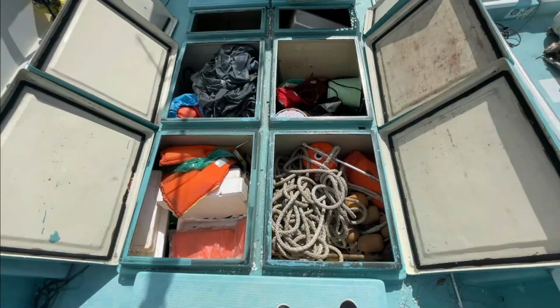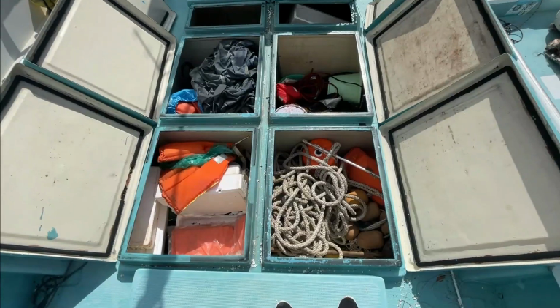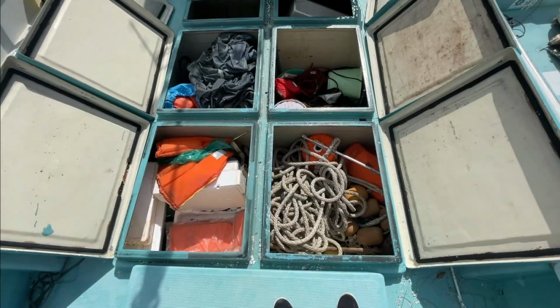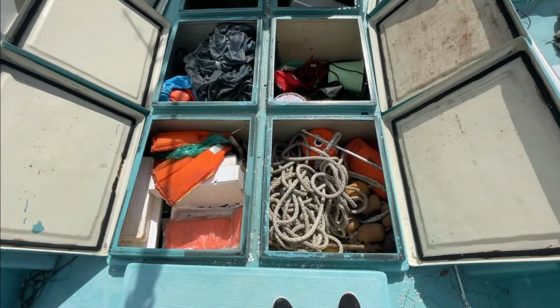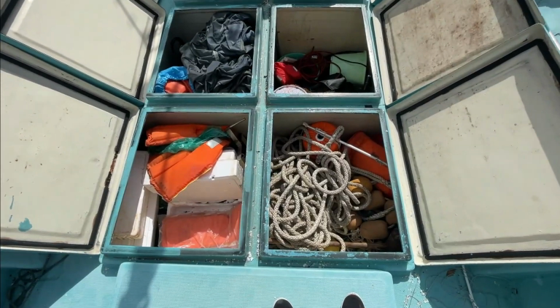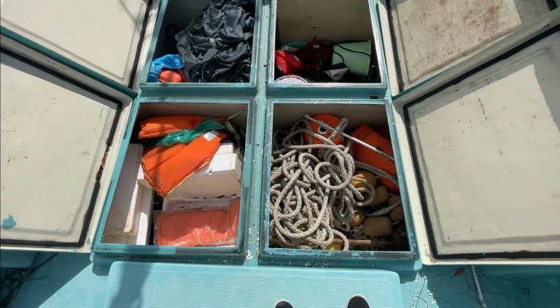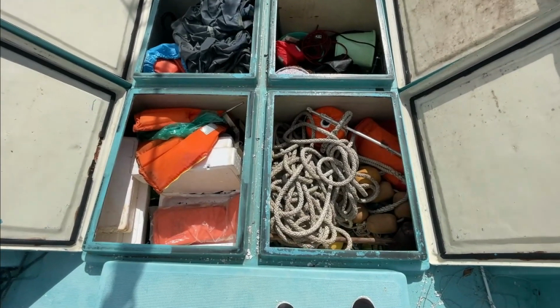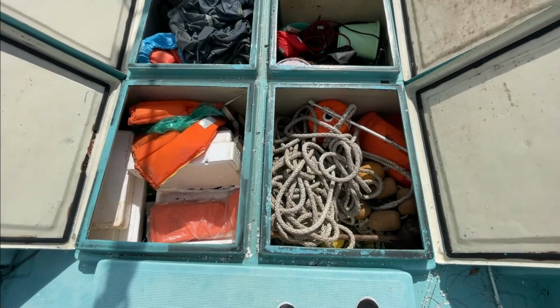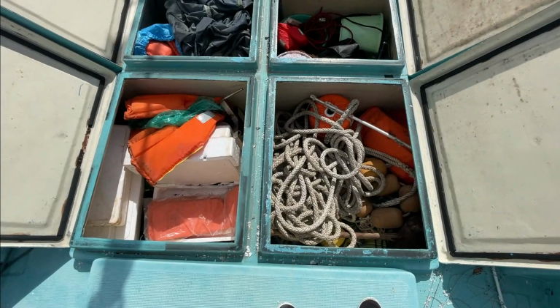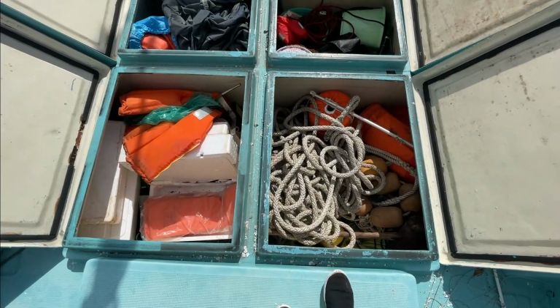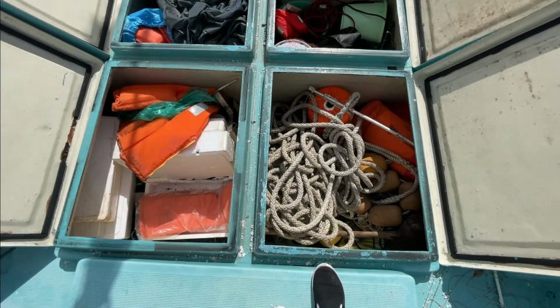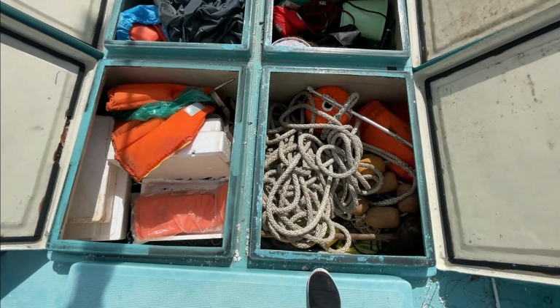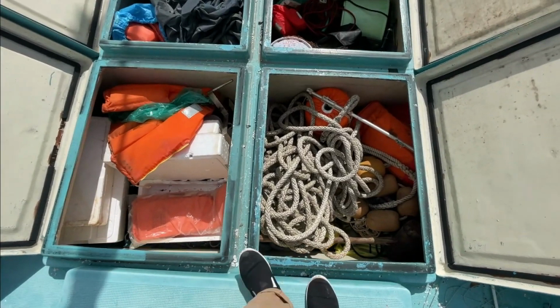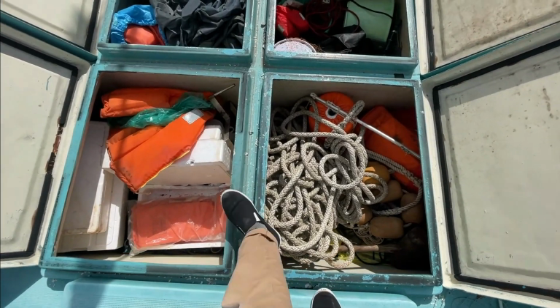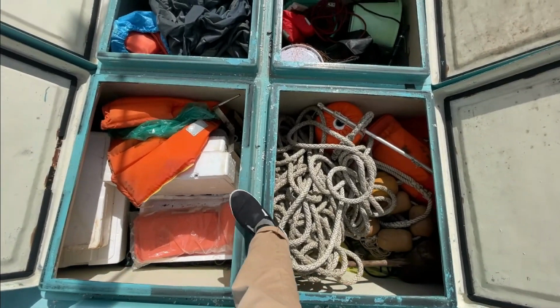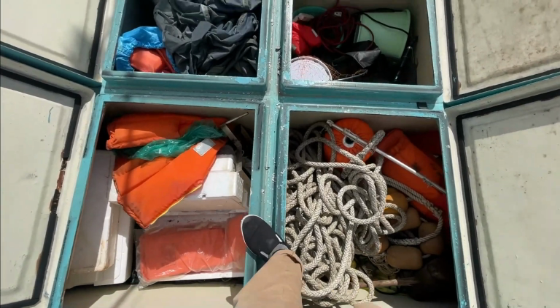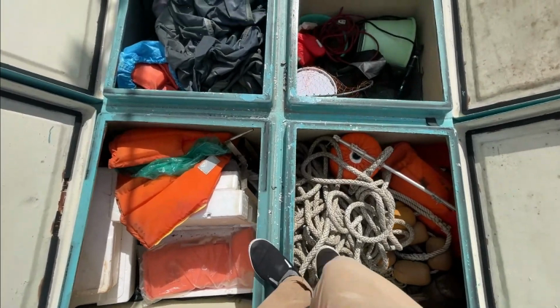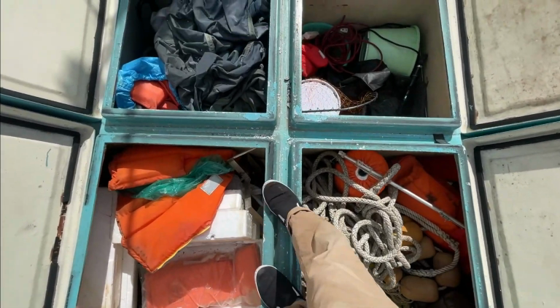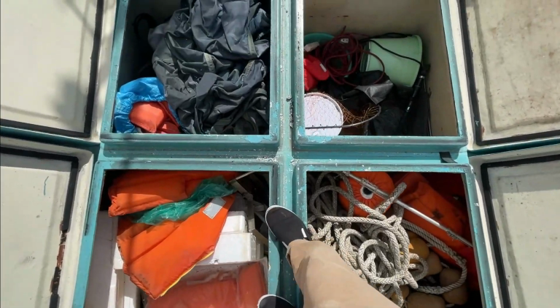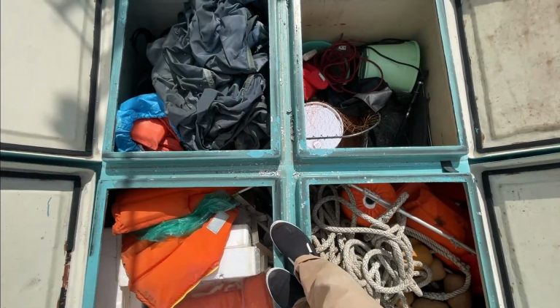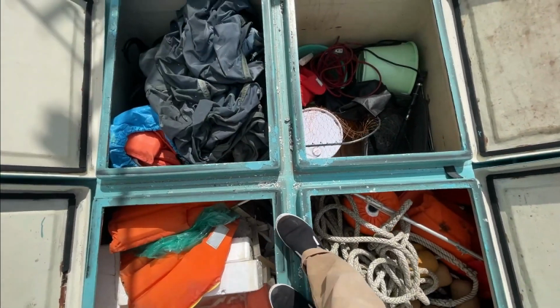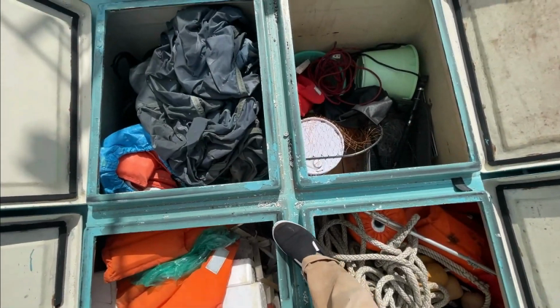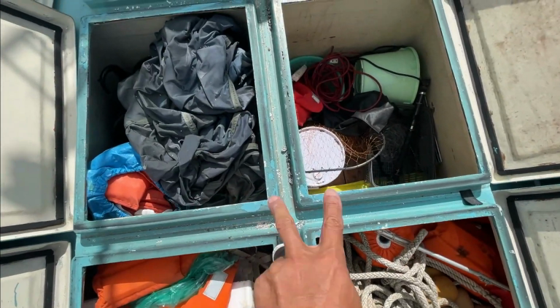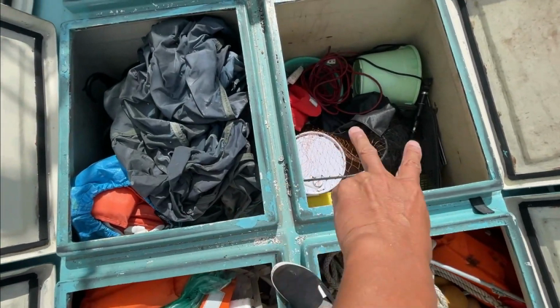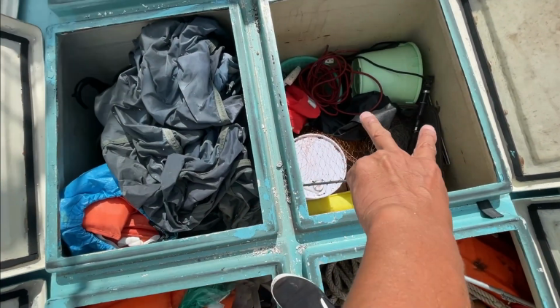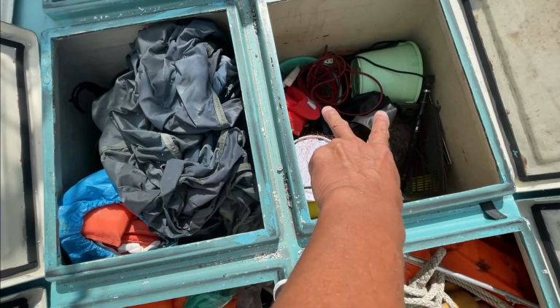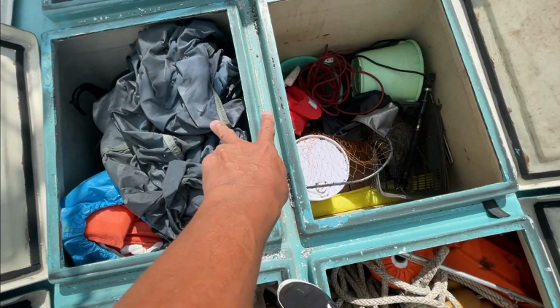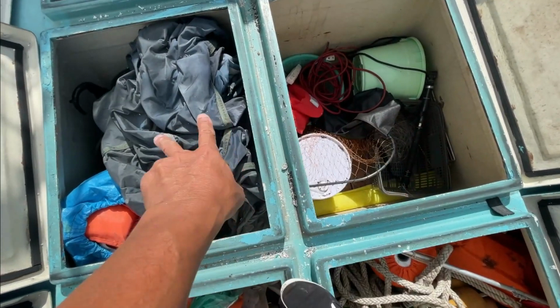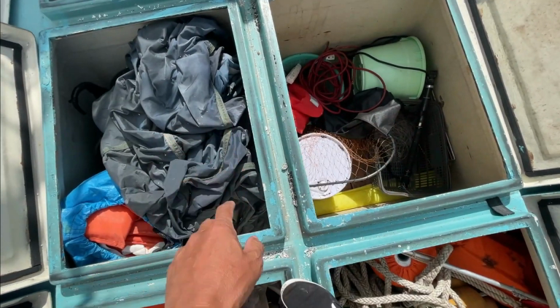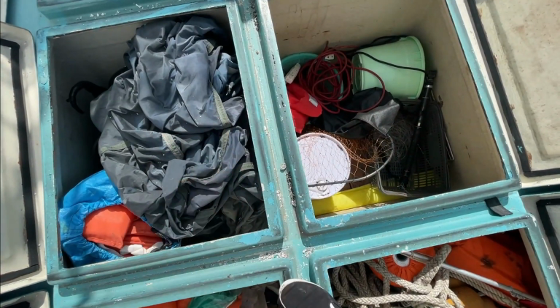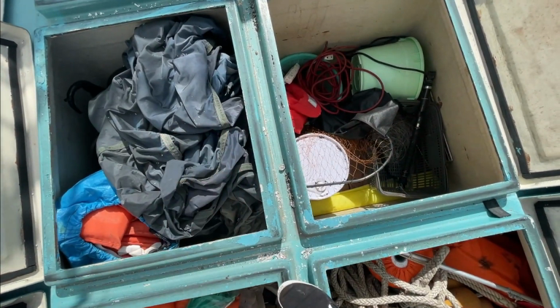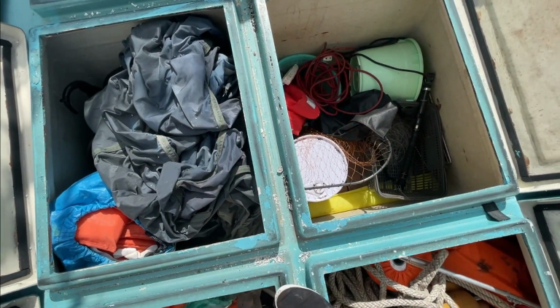荷物はぐっちゃぐちゃ入っていますけどもね。これはシーアンカーを付けるところです。ここはスカッパーが開いているみたいですね。発泡も入っています。